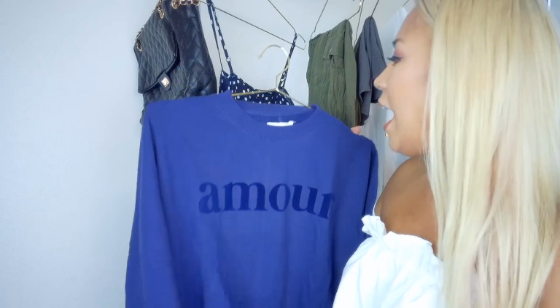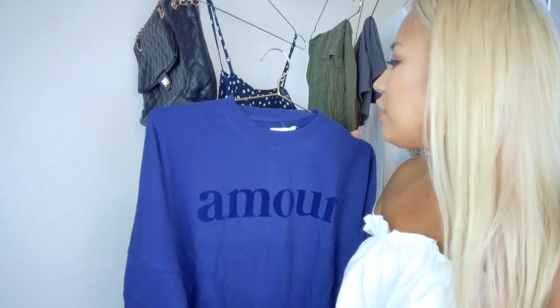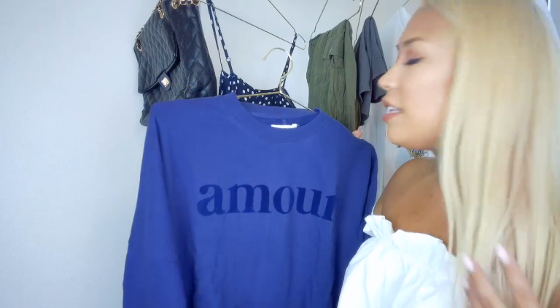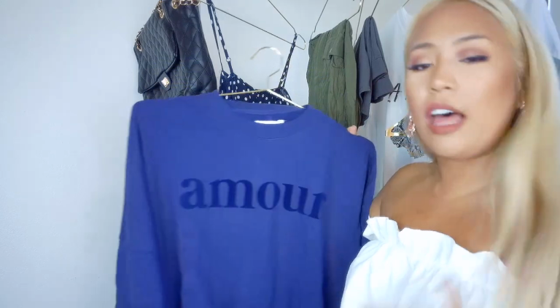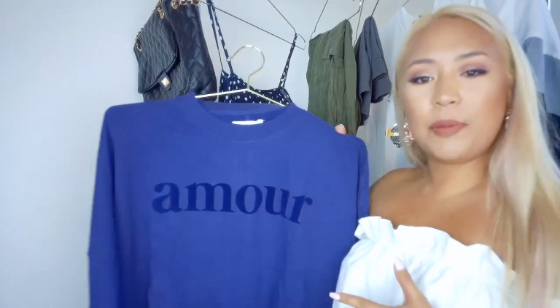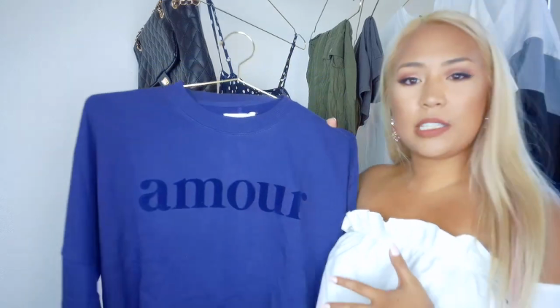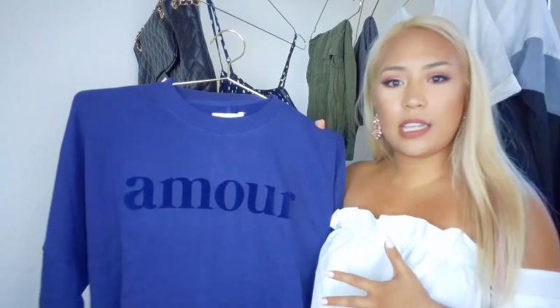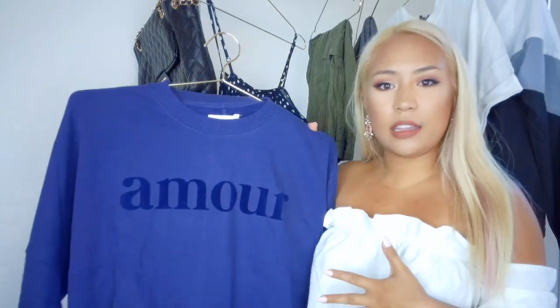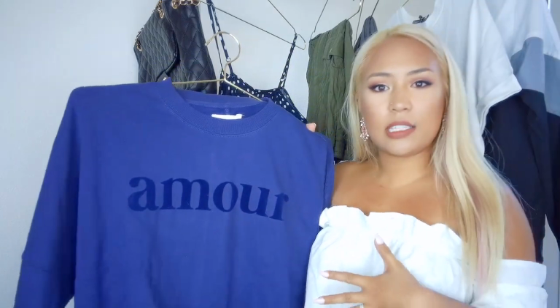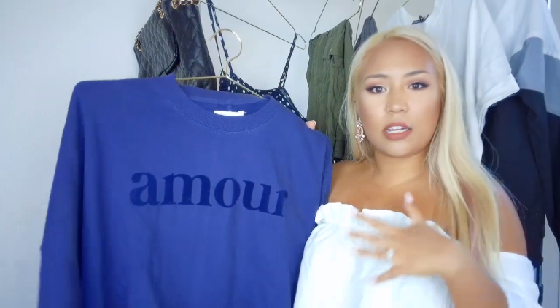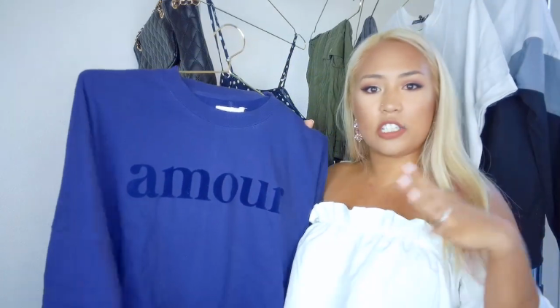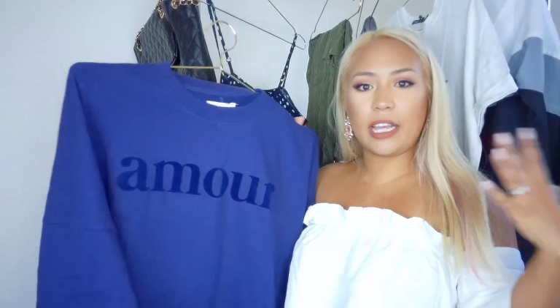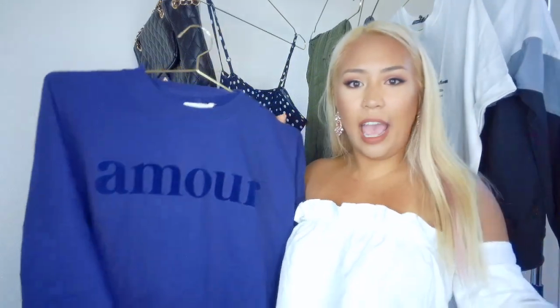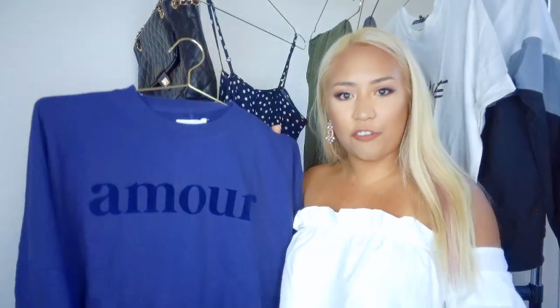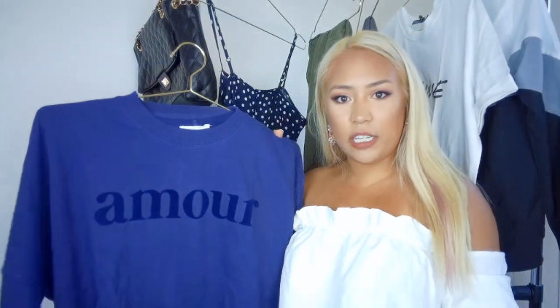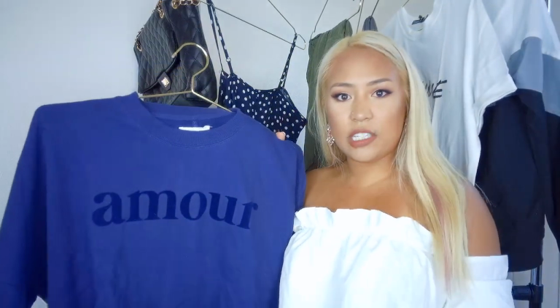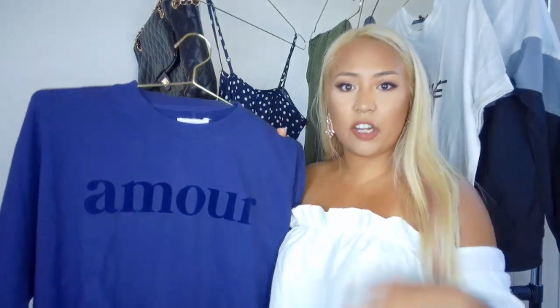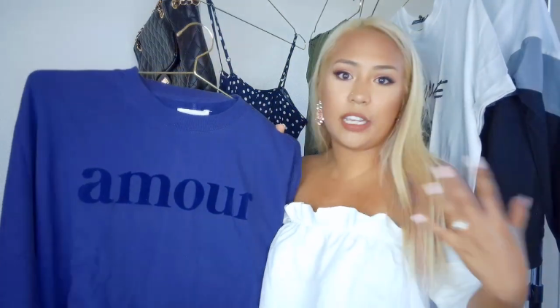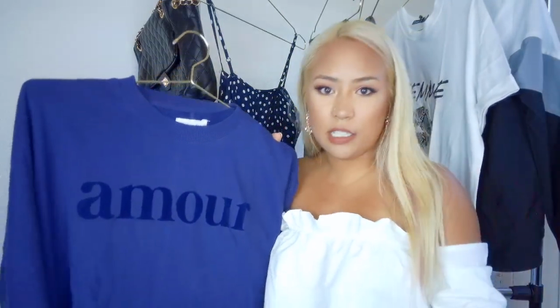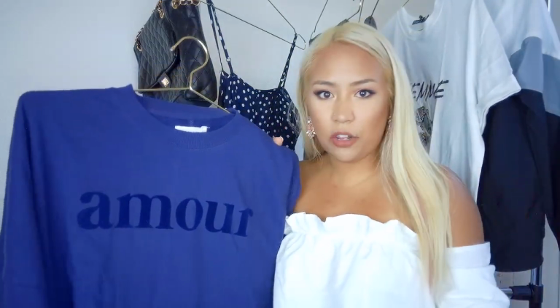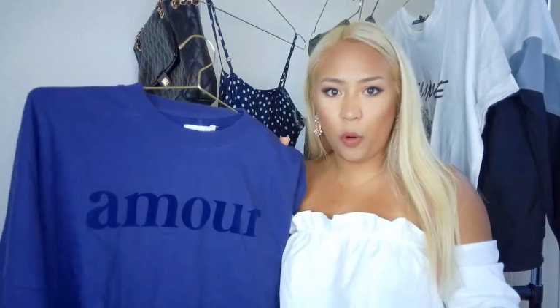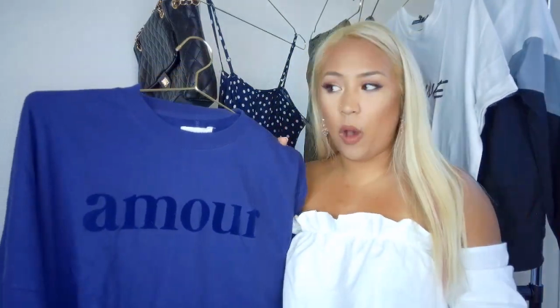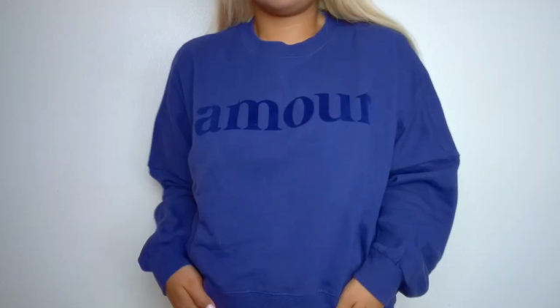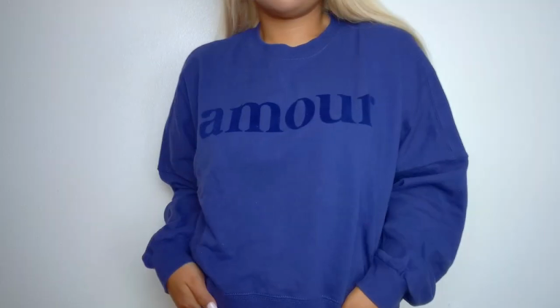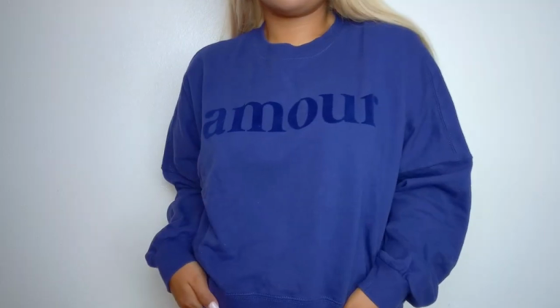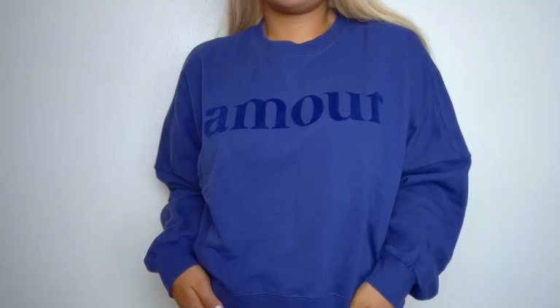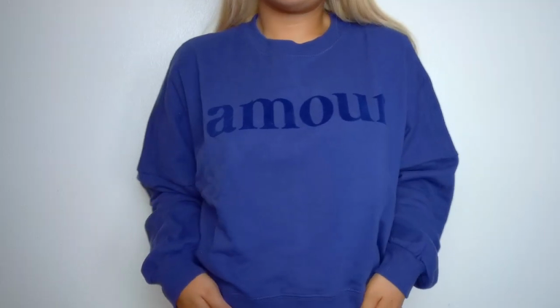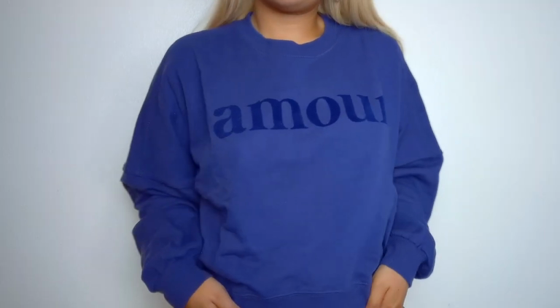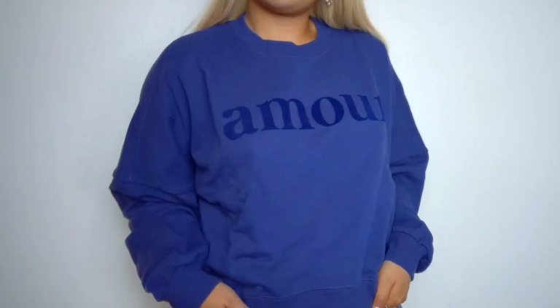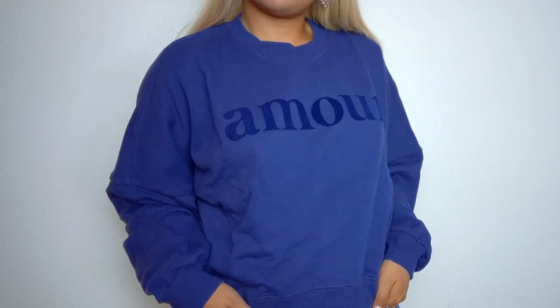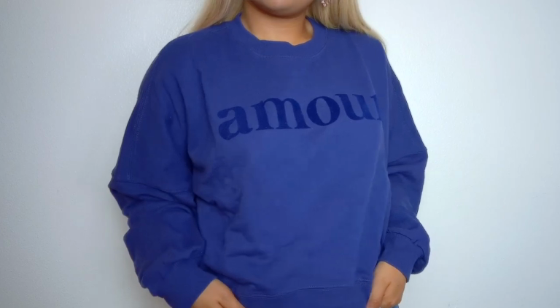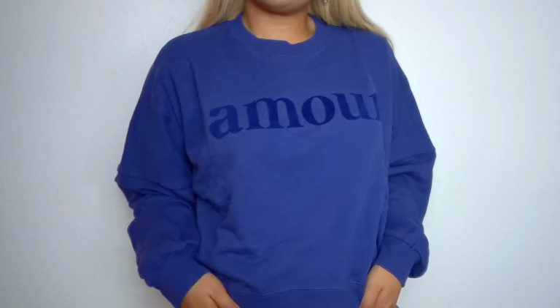I just love pieces like this that are just like effortless, very easy to throw on, but something that you can still dress up.